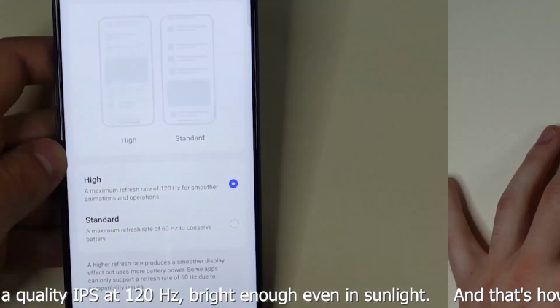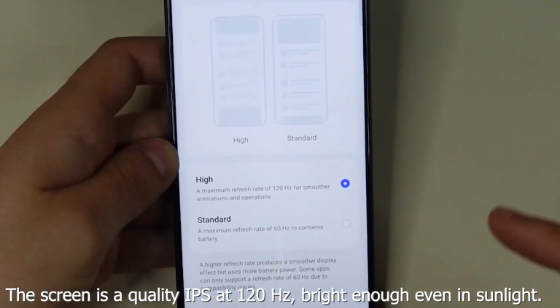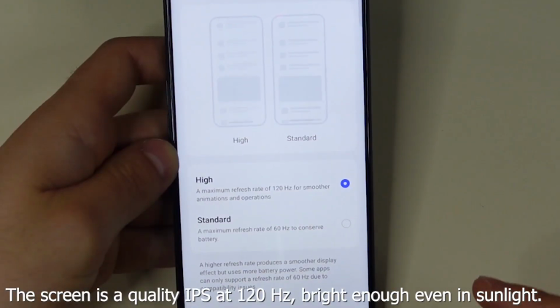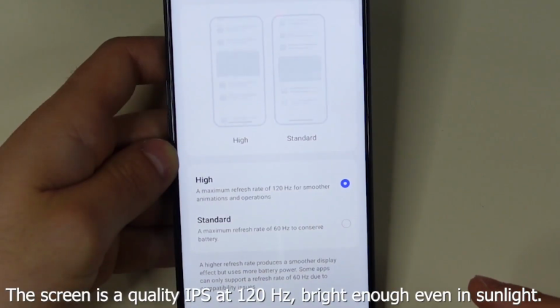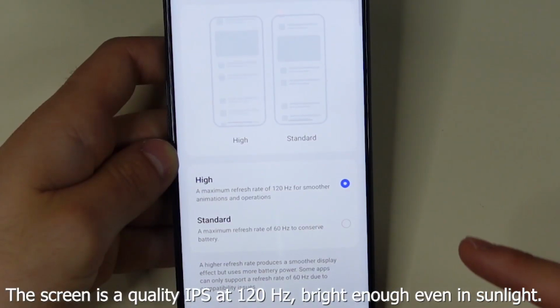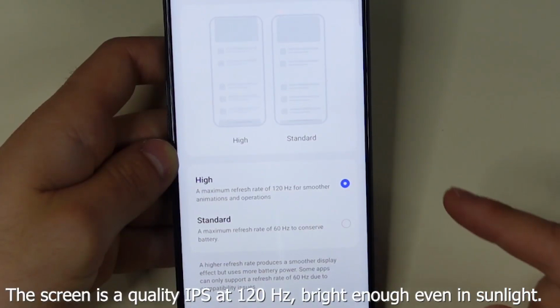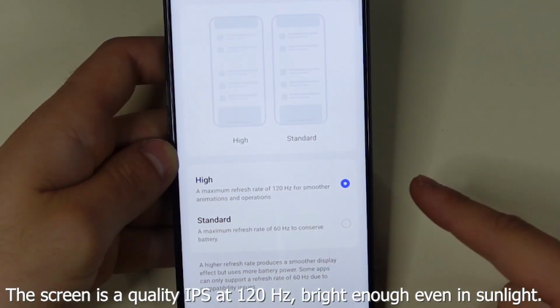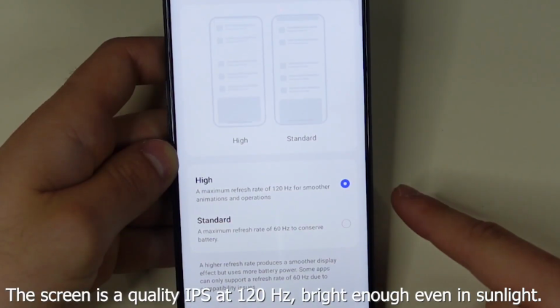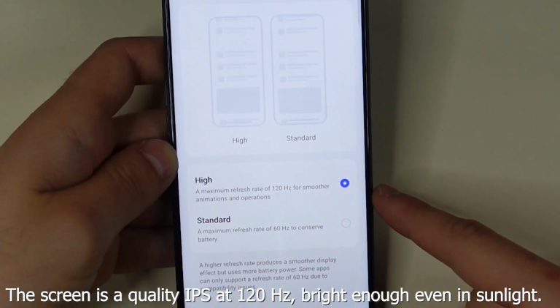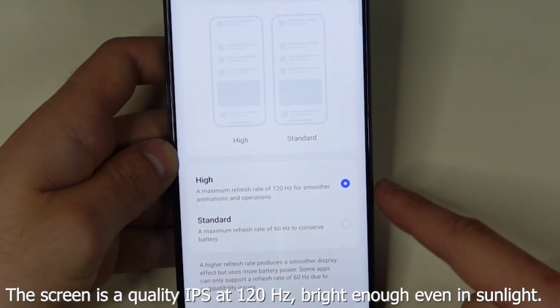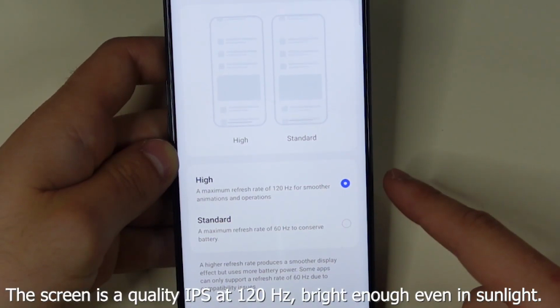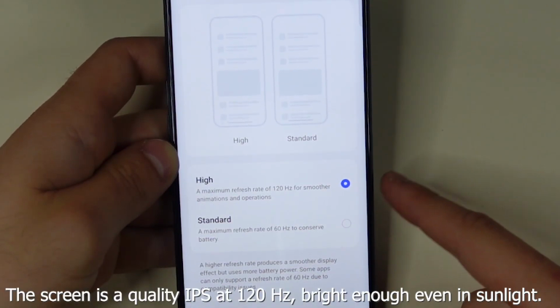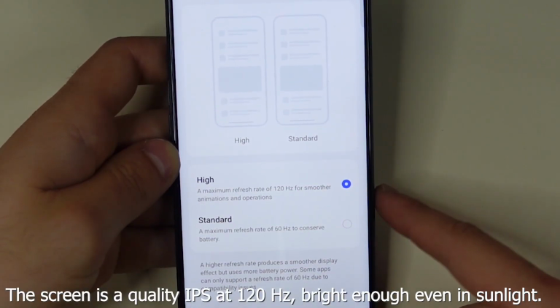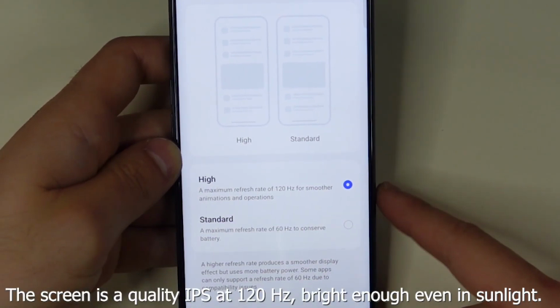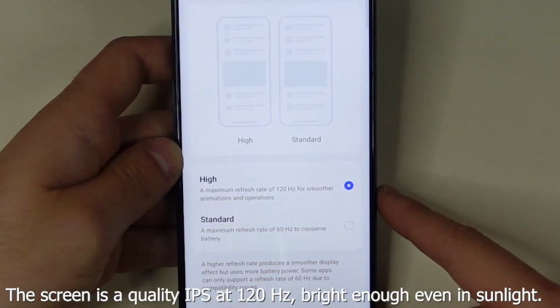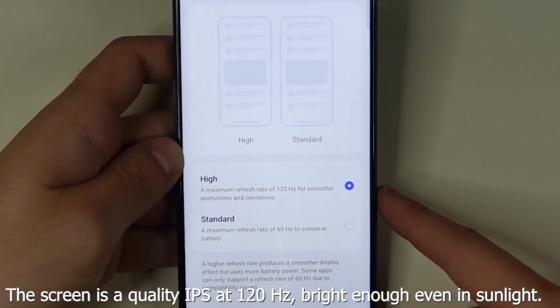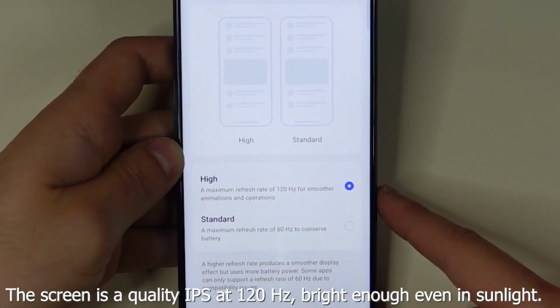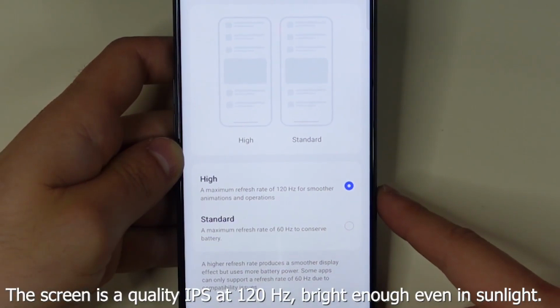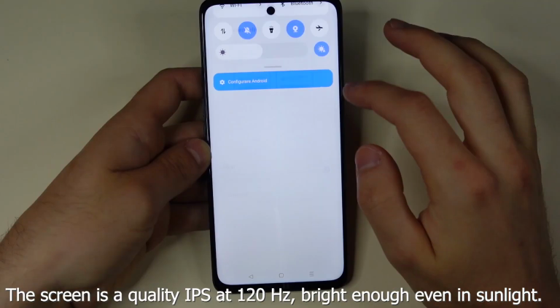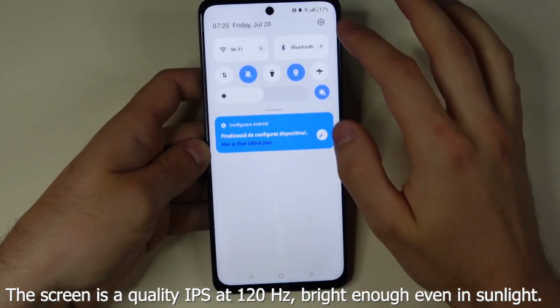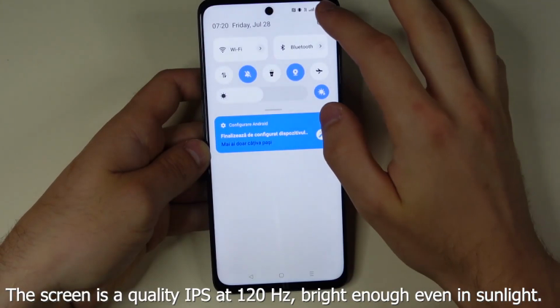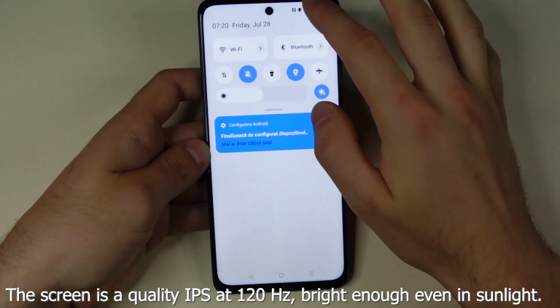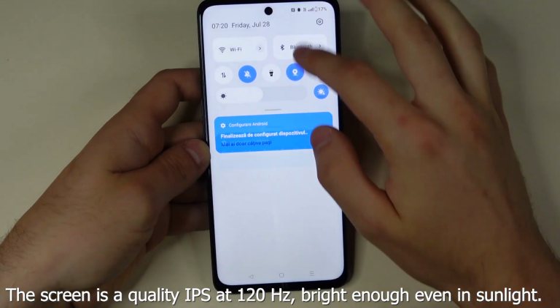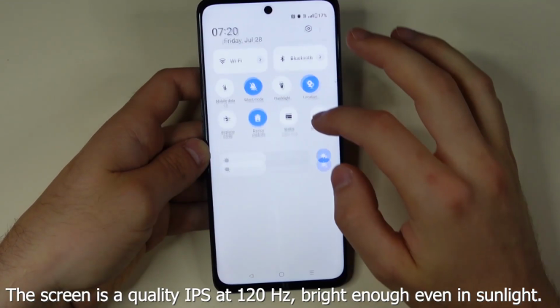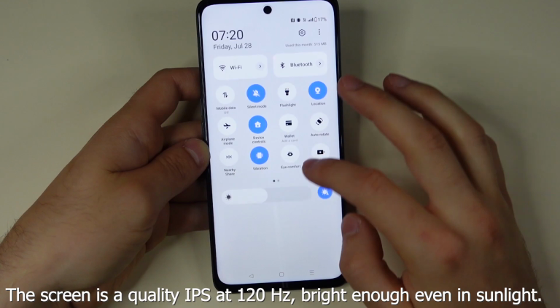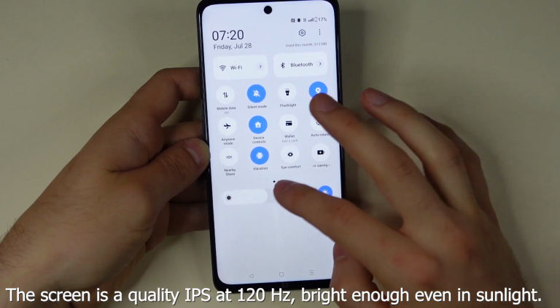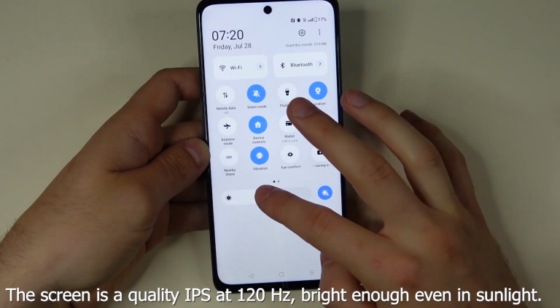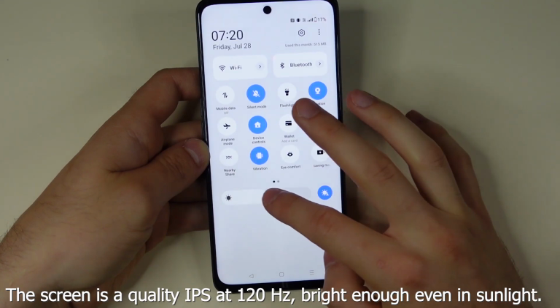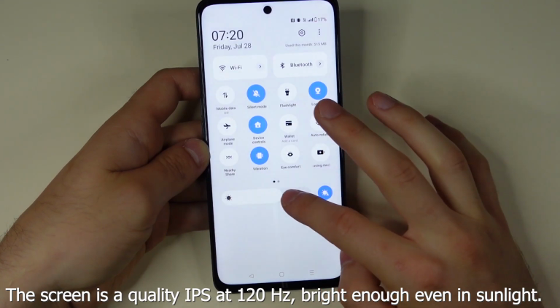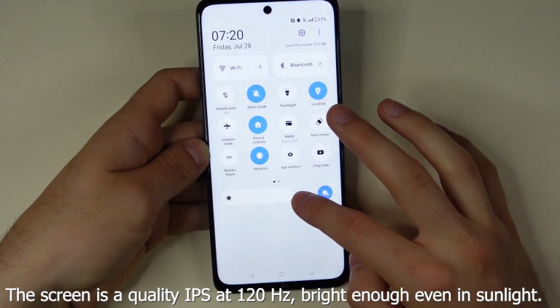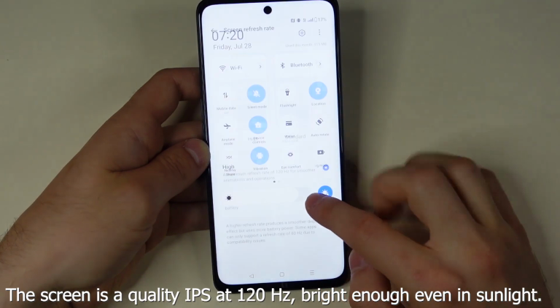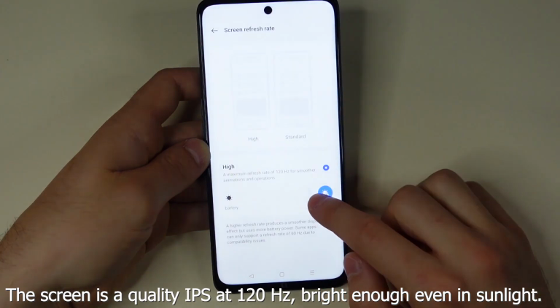The screen is a quality IPS at 120Hz, bright enough even in sunlight.